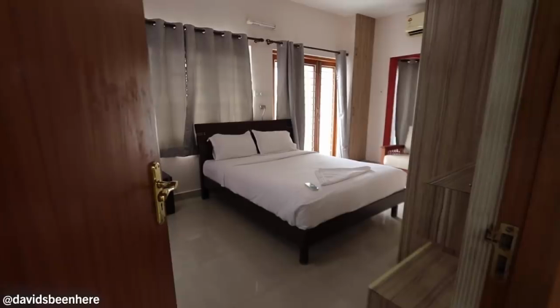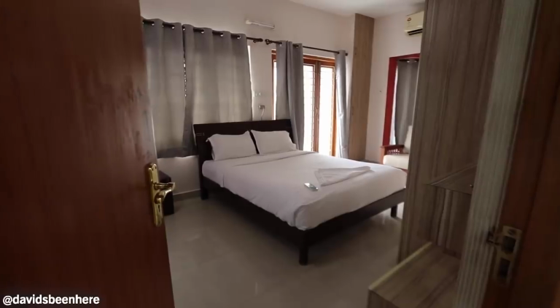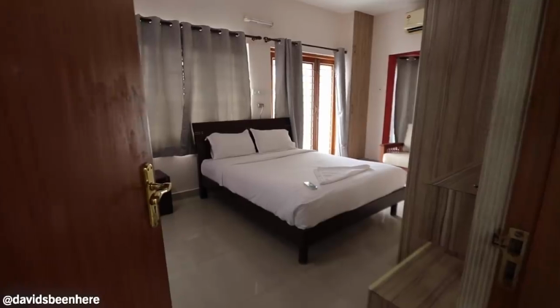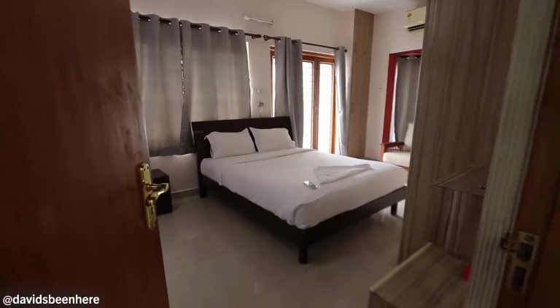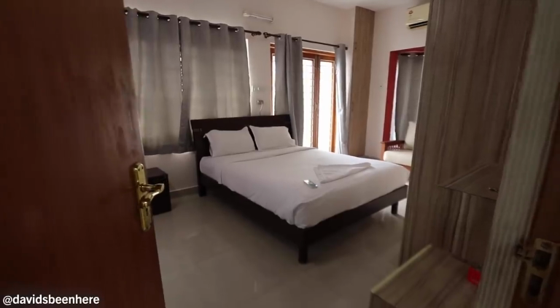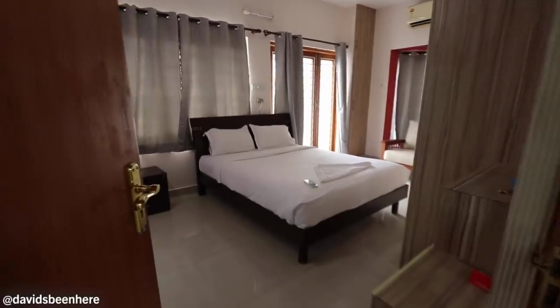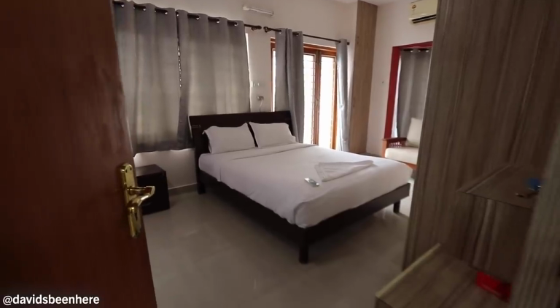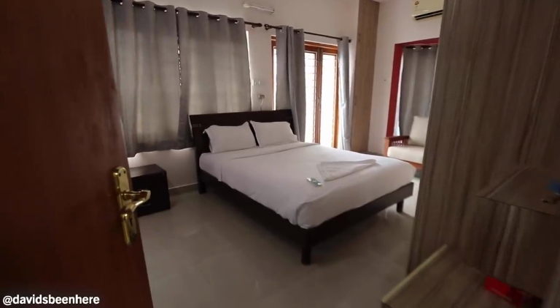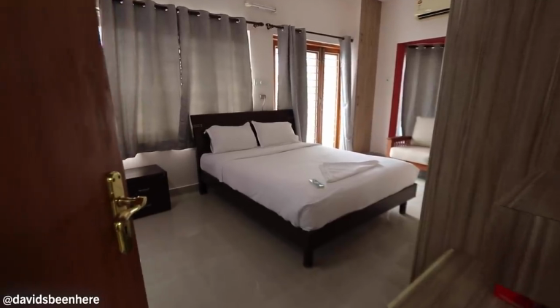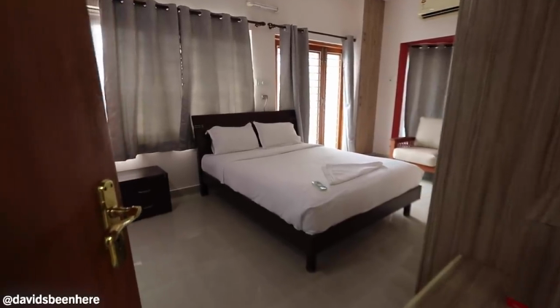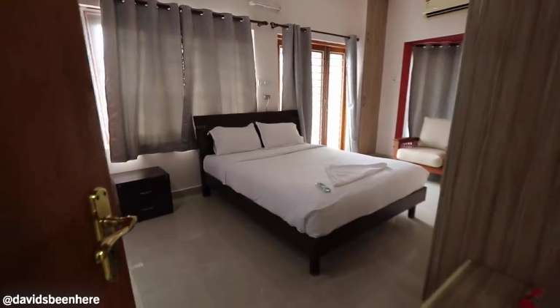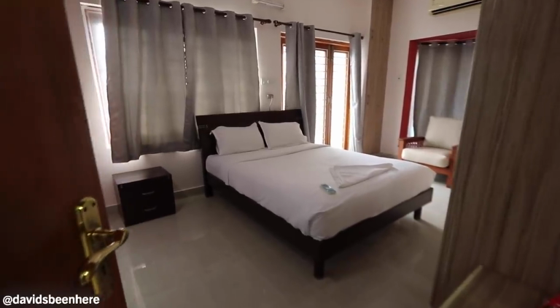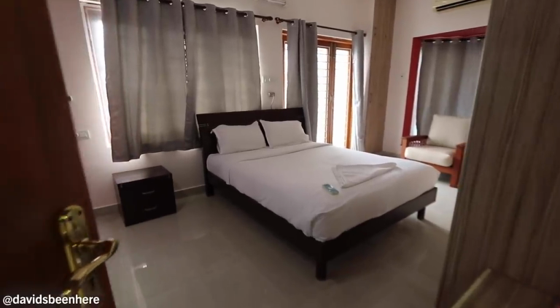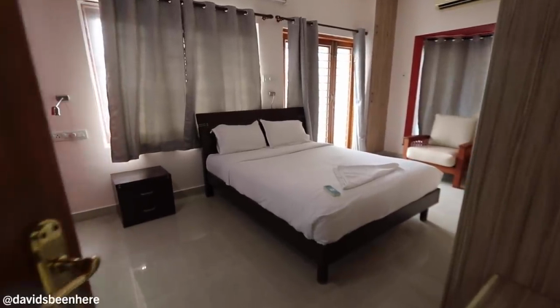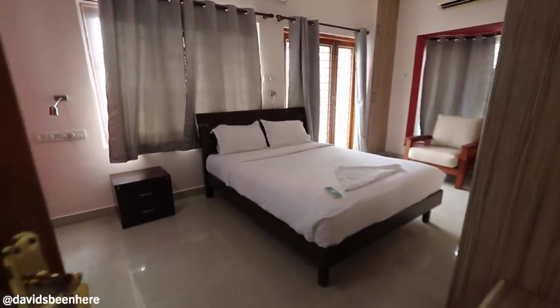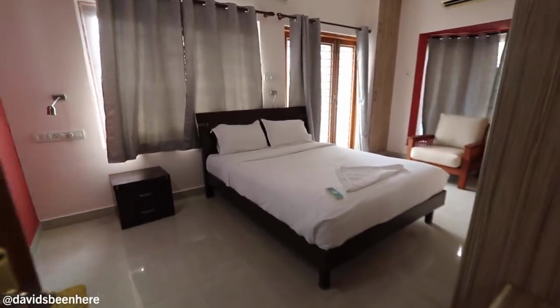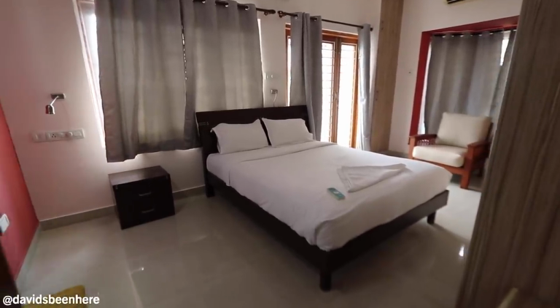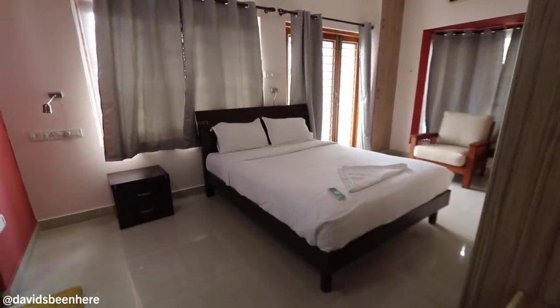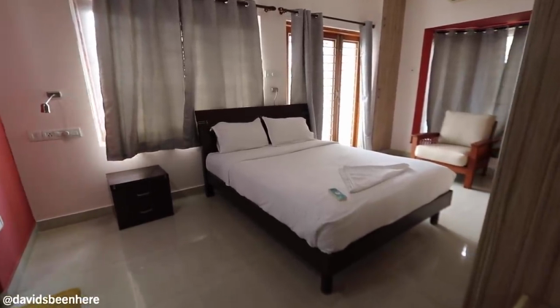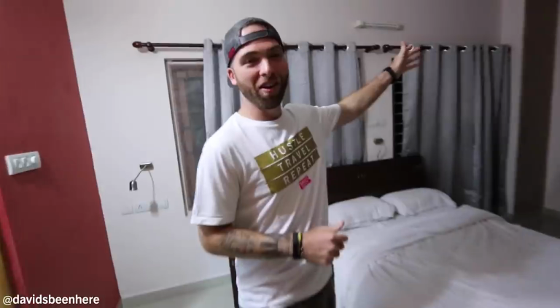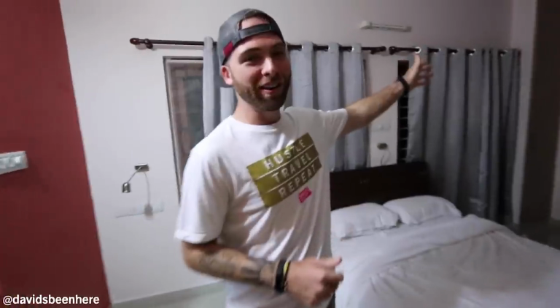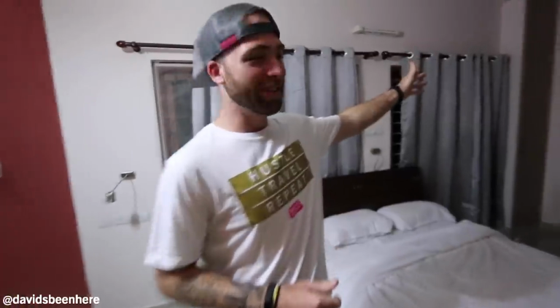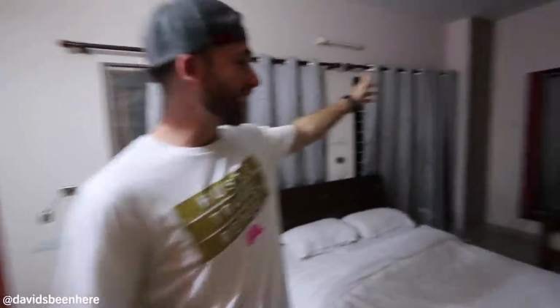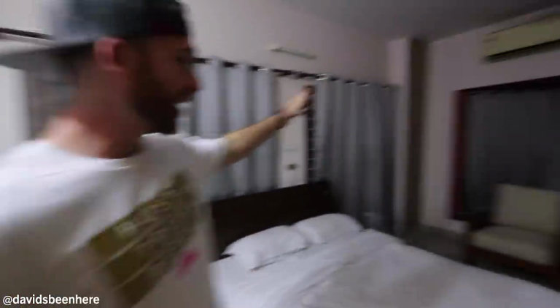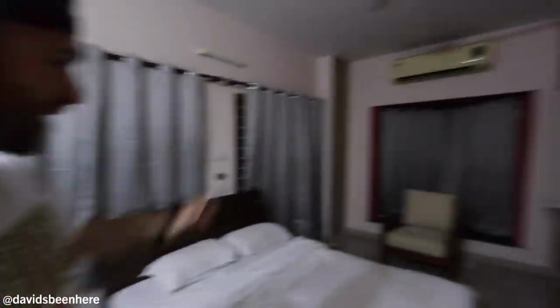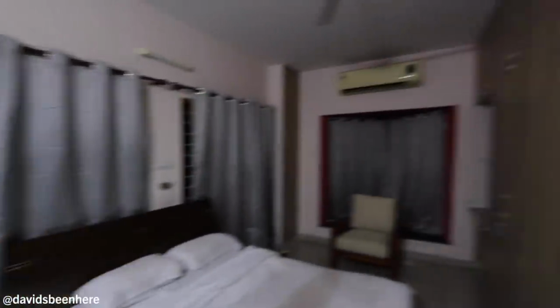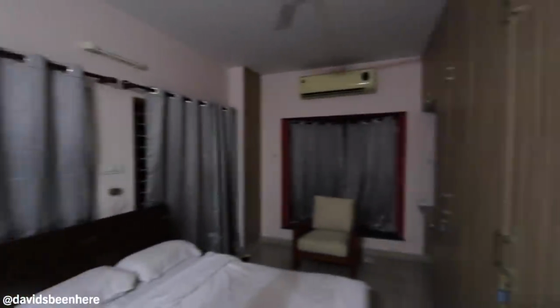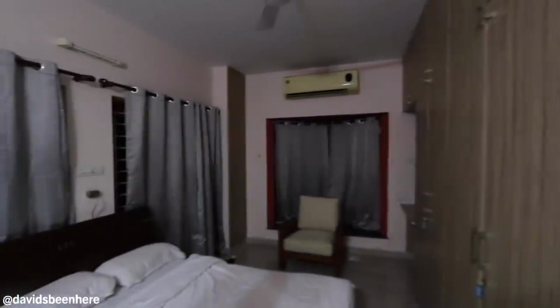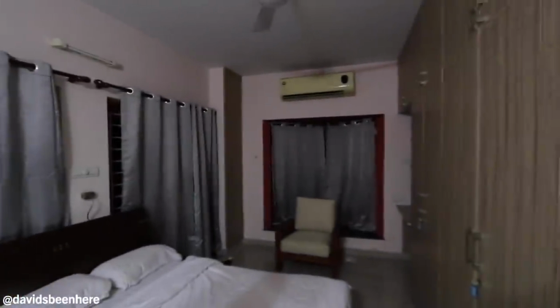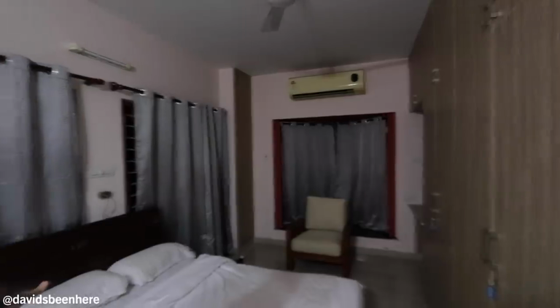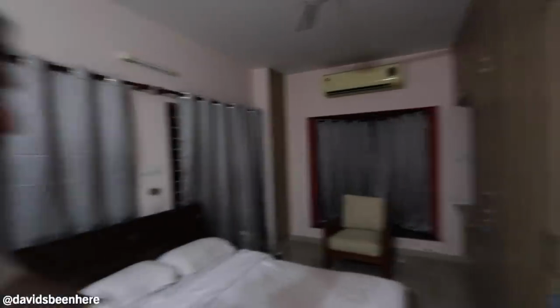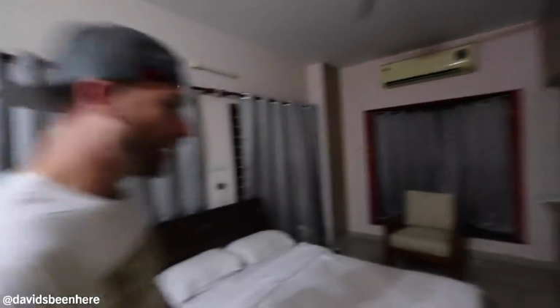And here we have the master bedroom. Nice and cold in here. Another air conditioning. Huge bed.